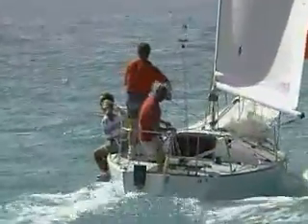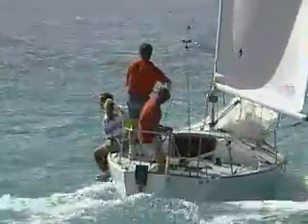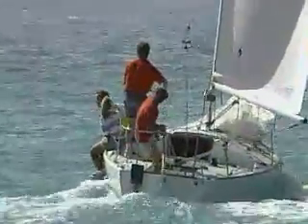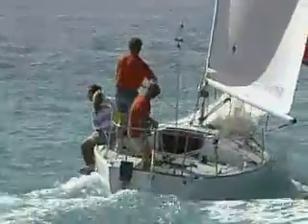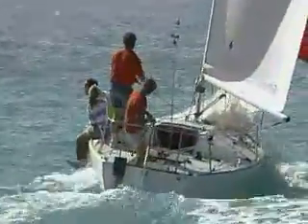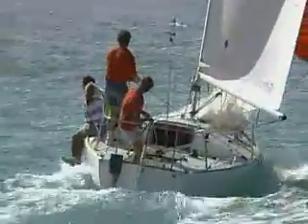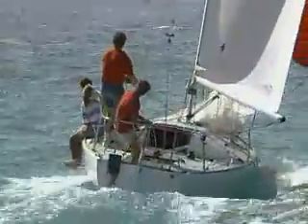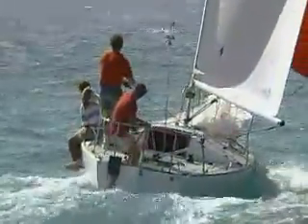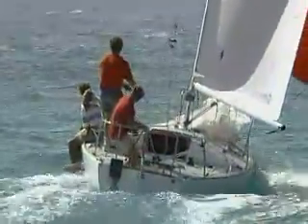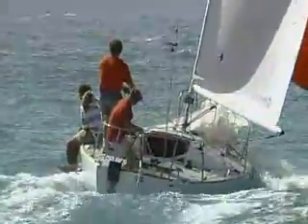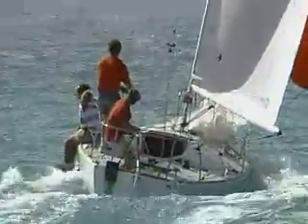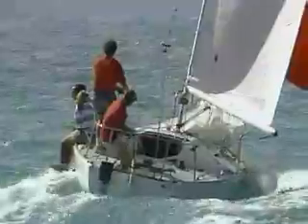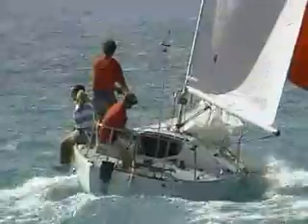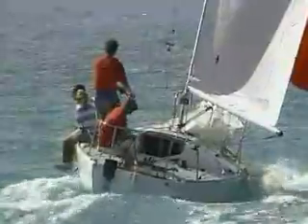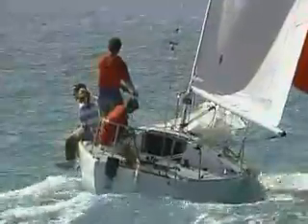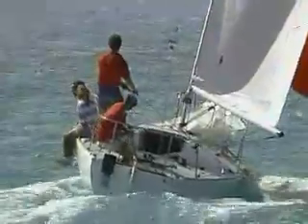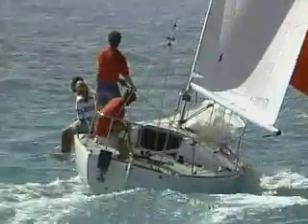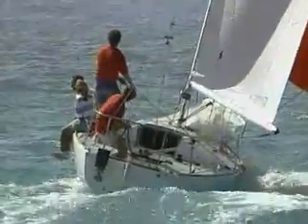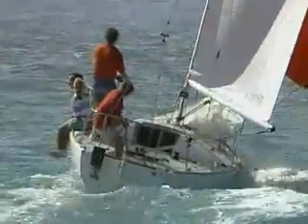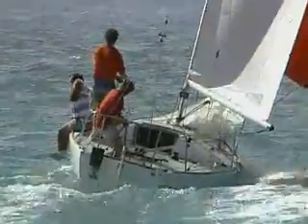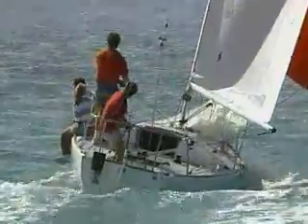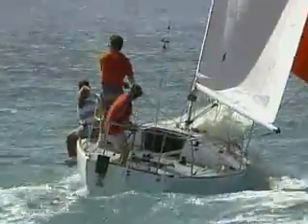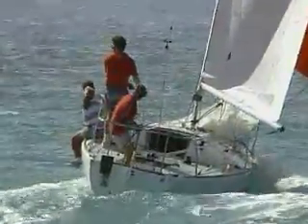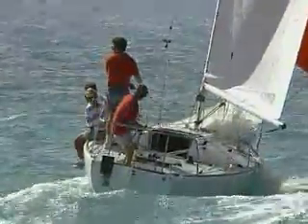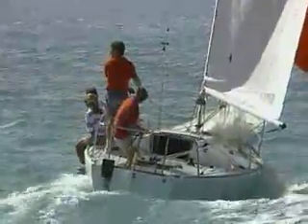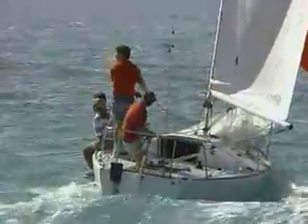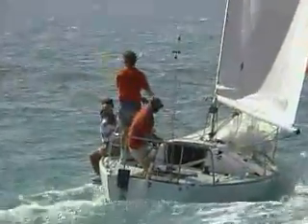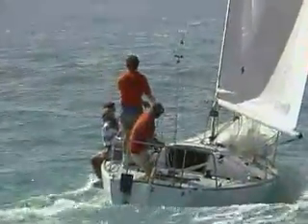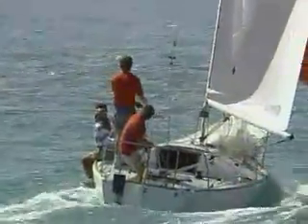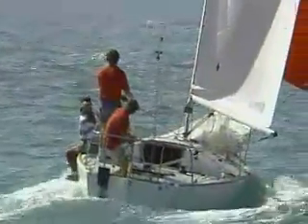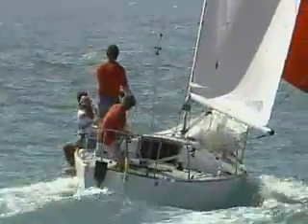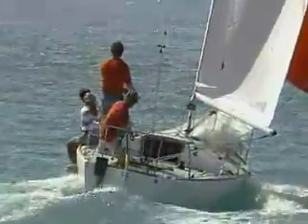Up on a plane. Taking it down a little more. Taking it down.